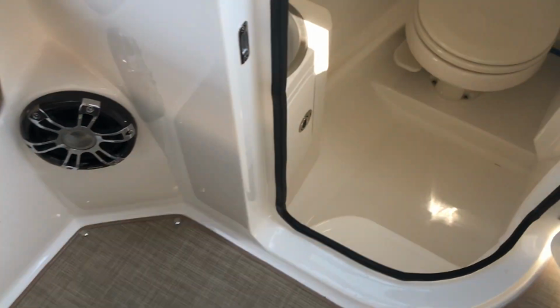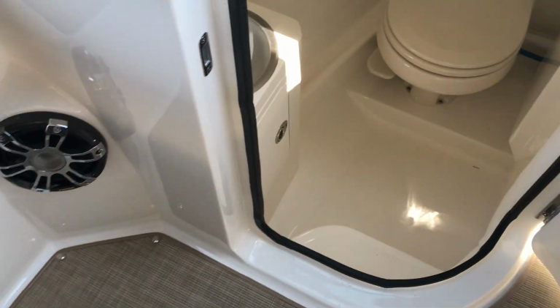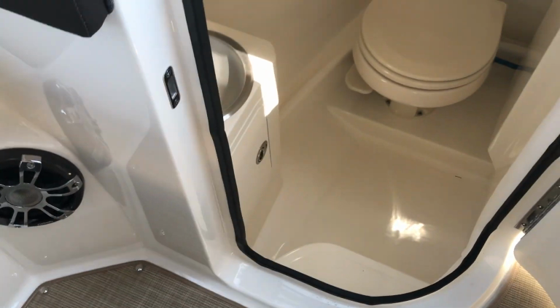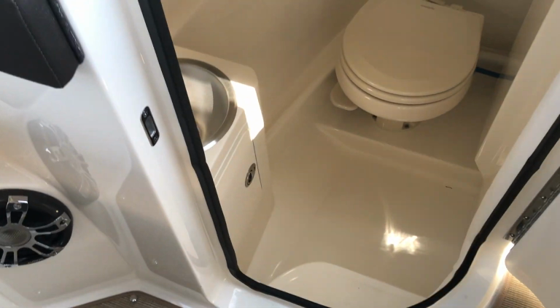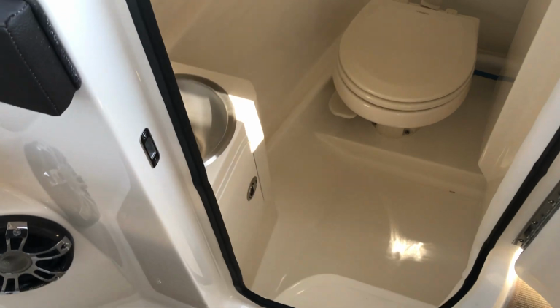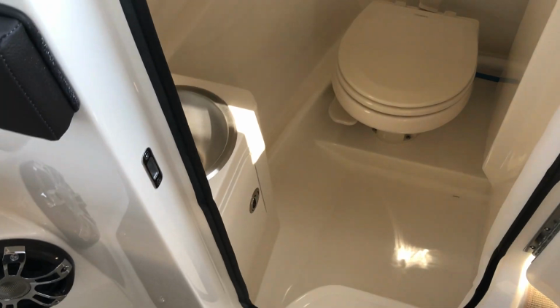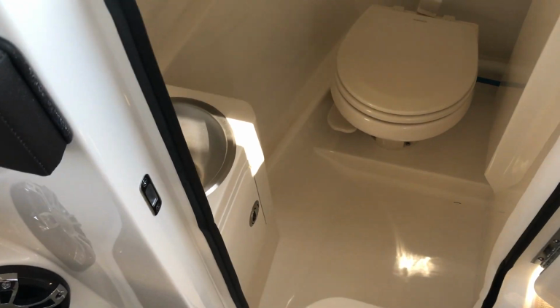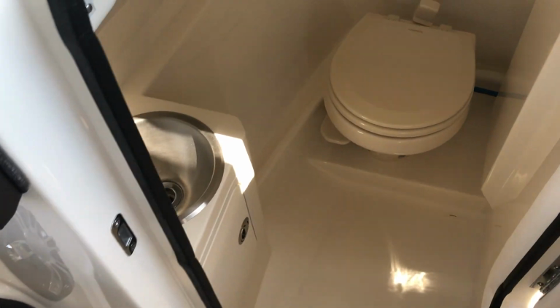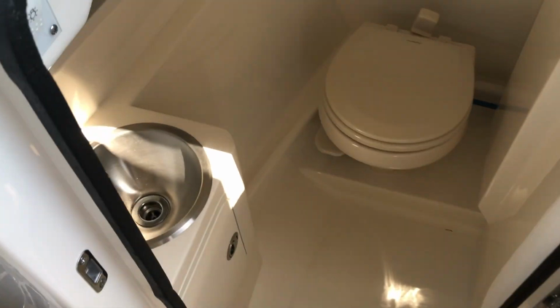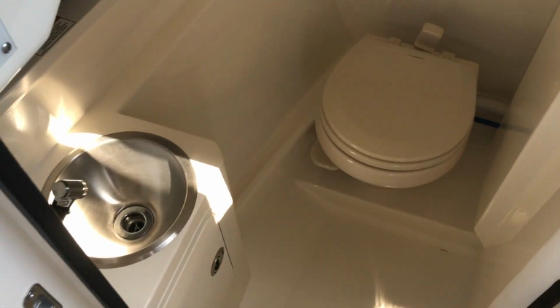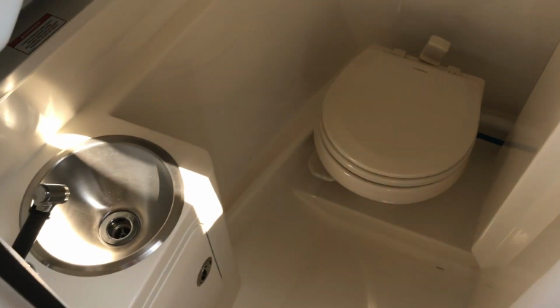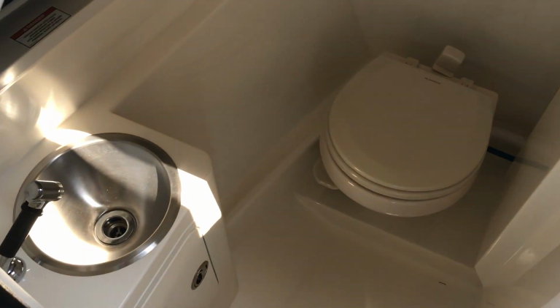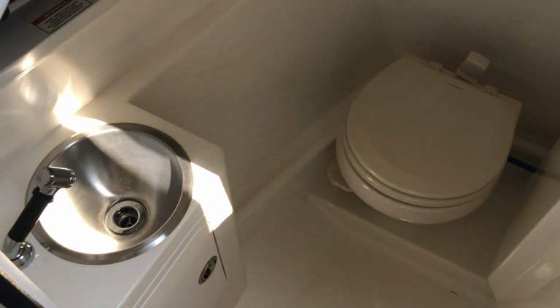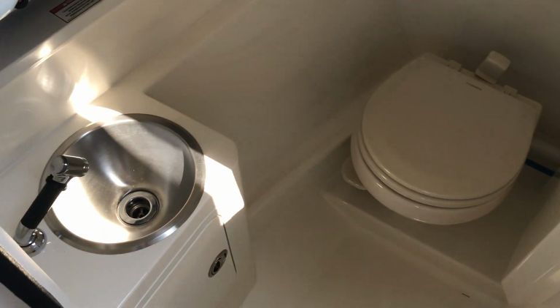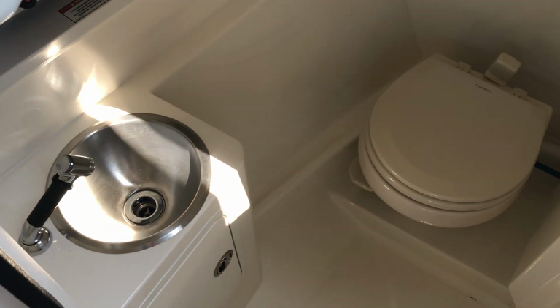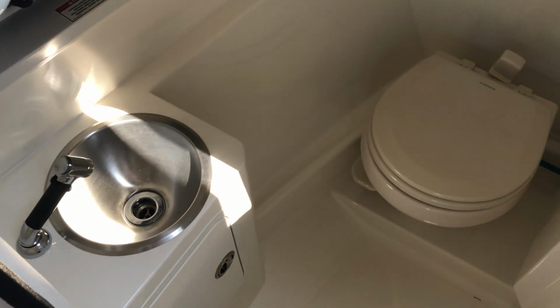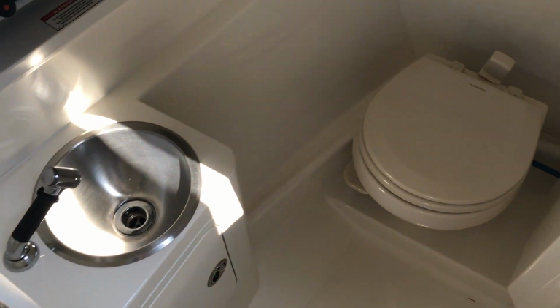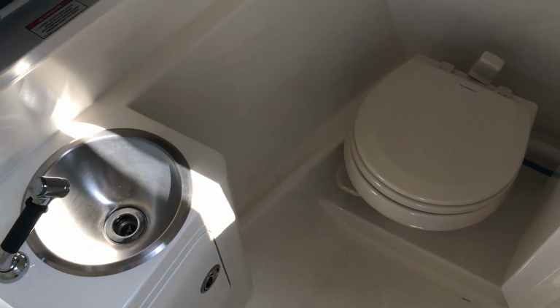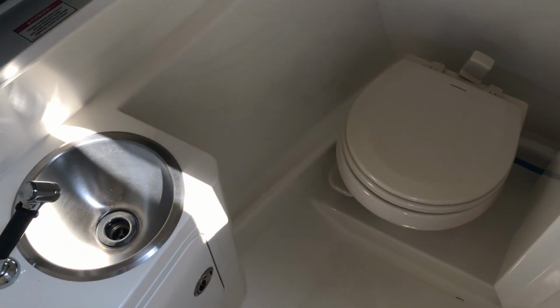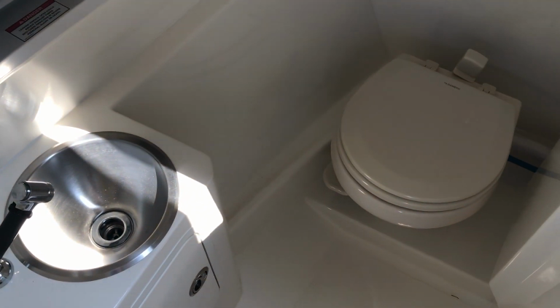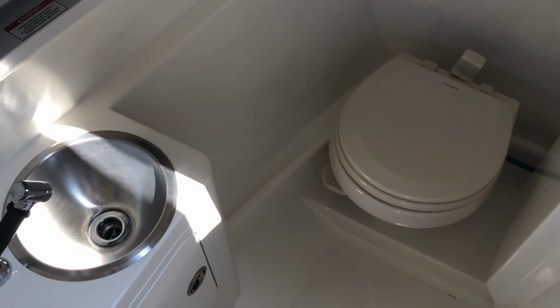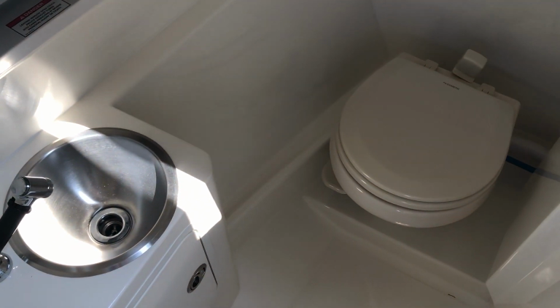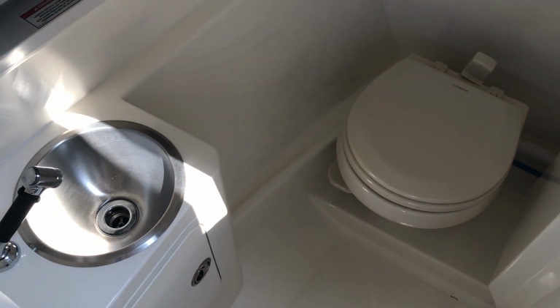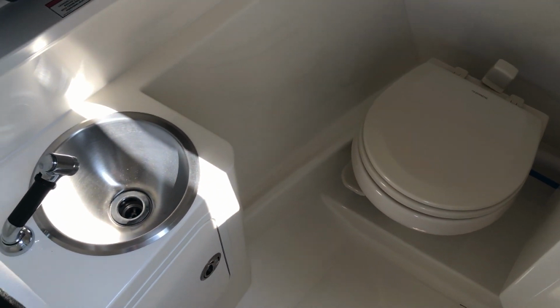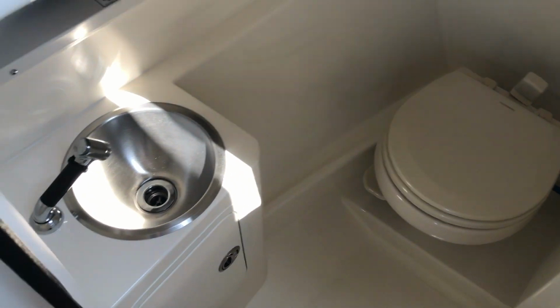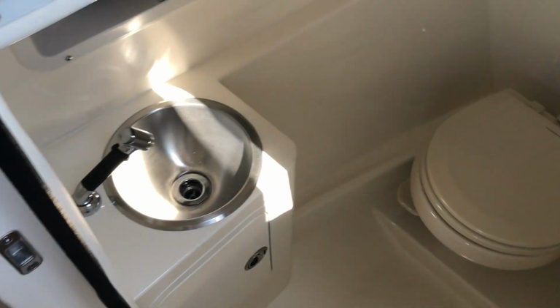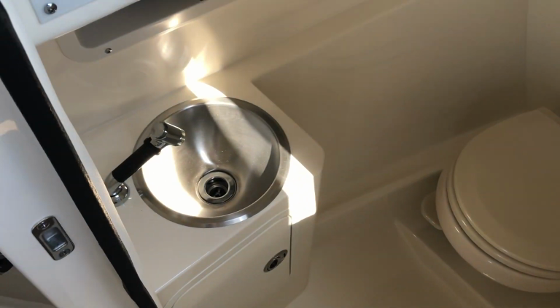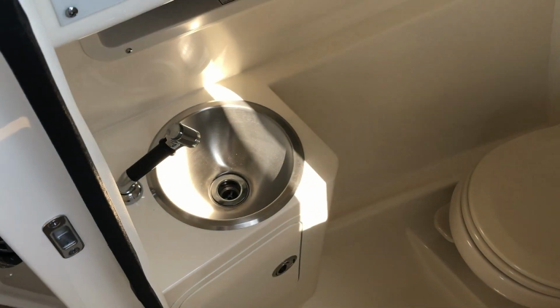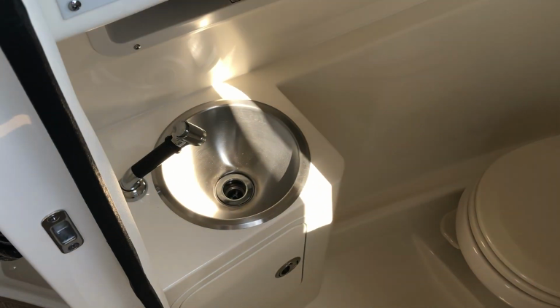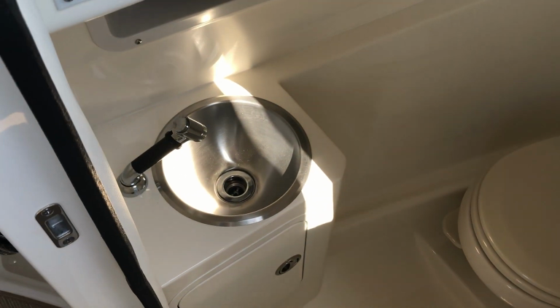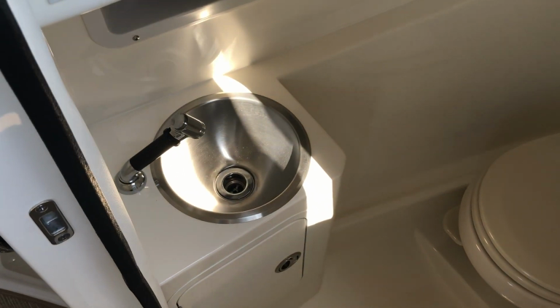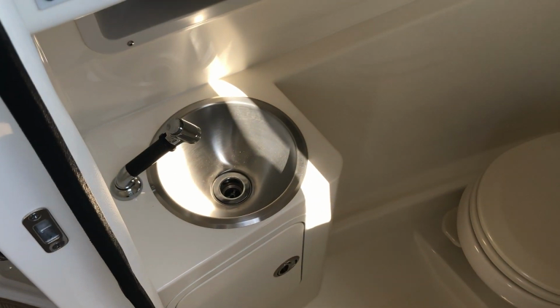This has the vacuum flush holding system, where the holding tank will be down to the bilge. Nice sink.